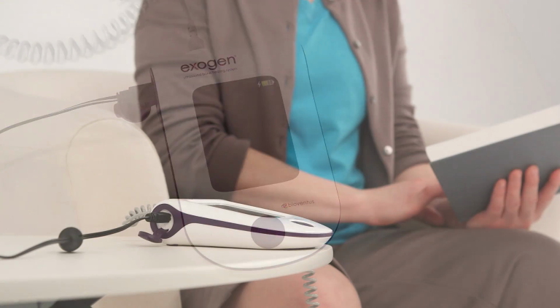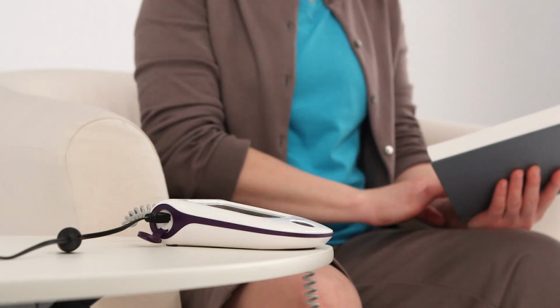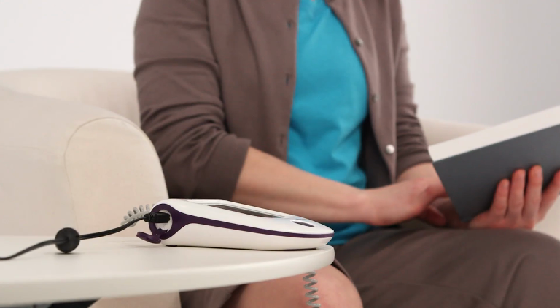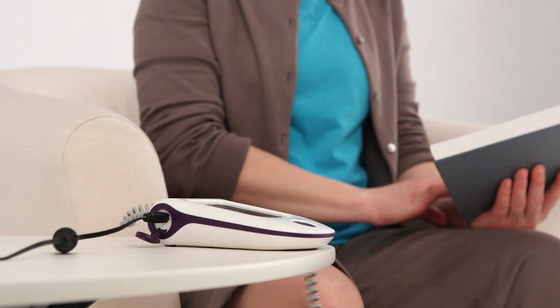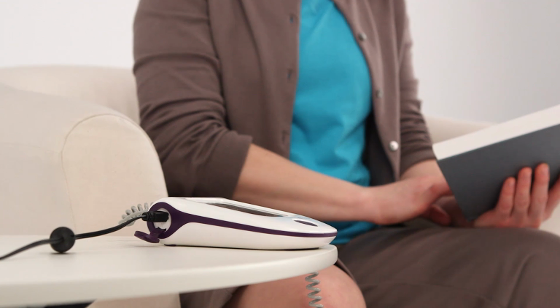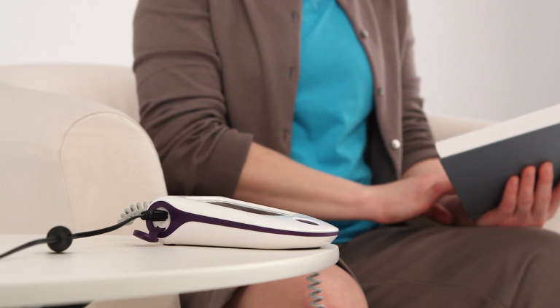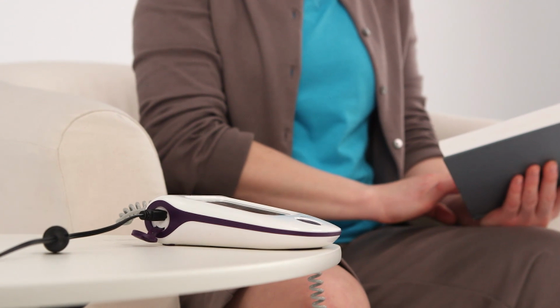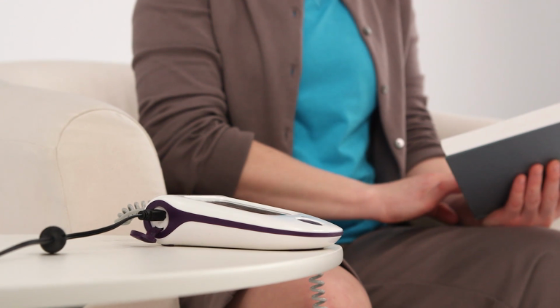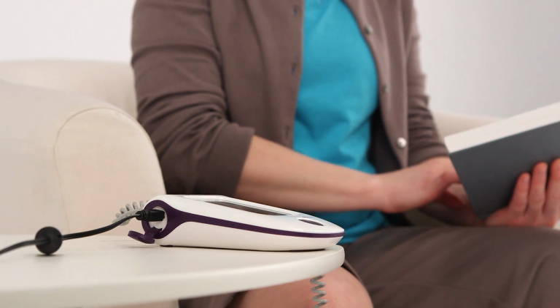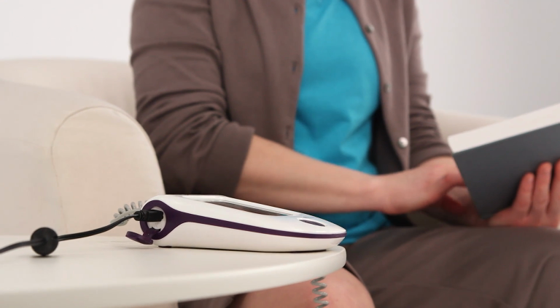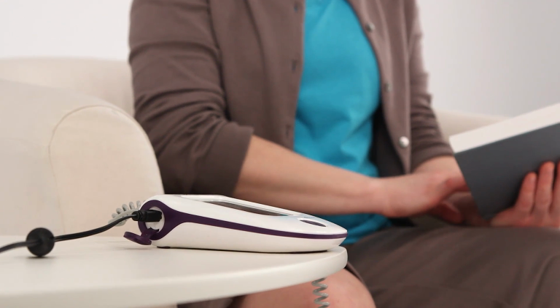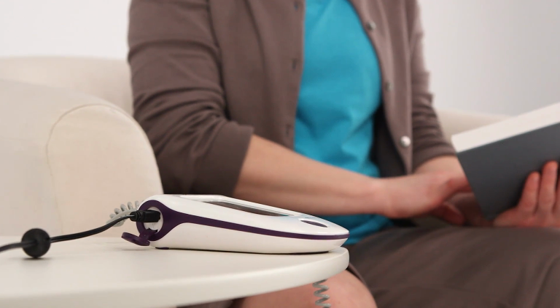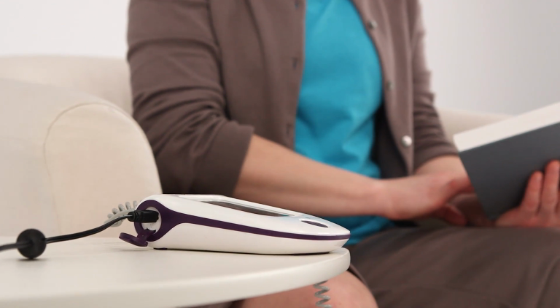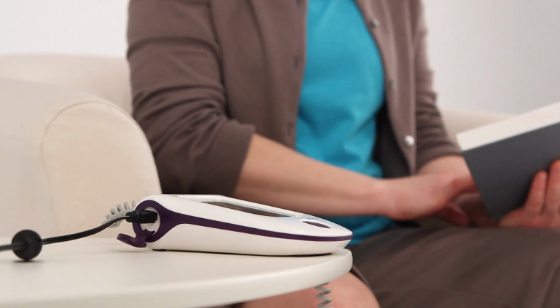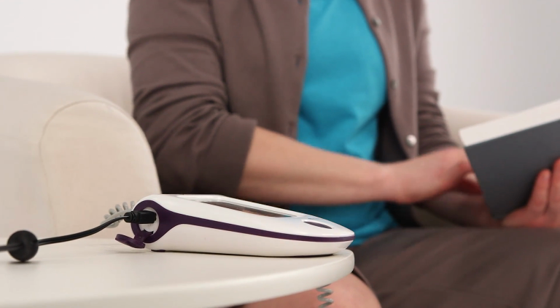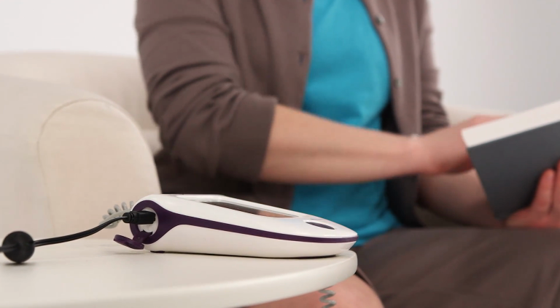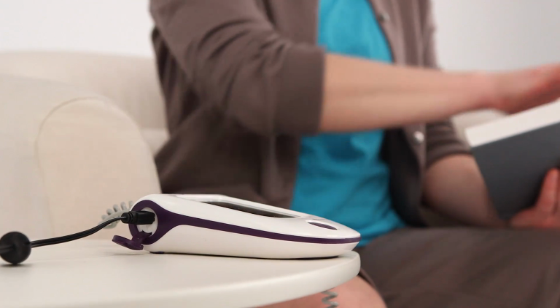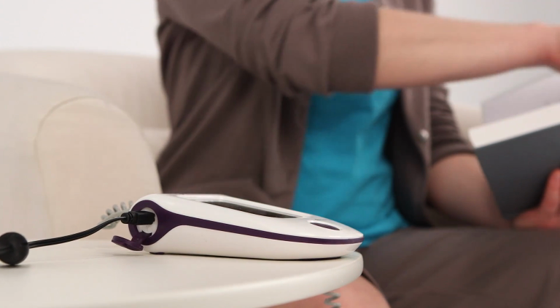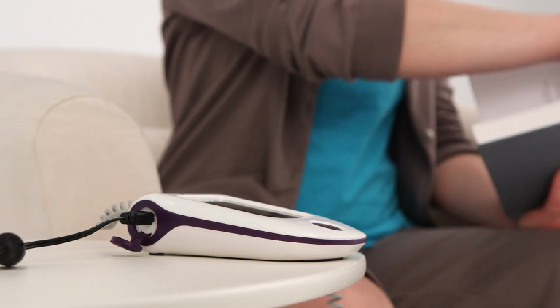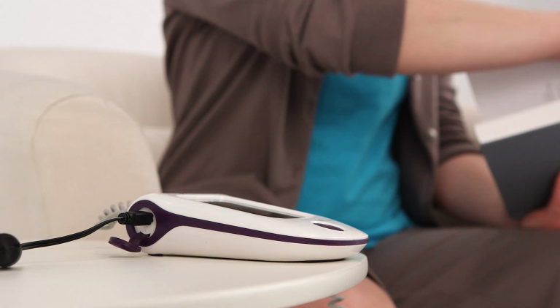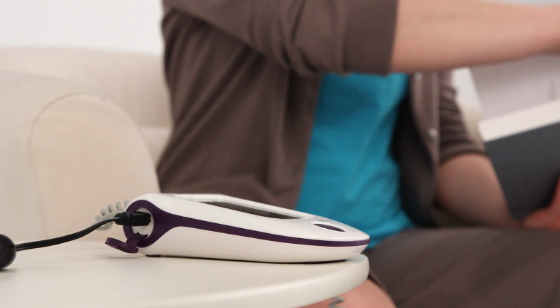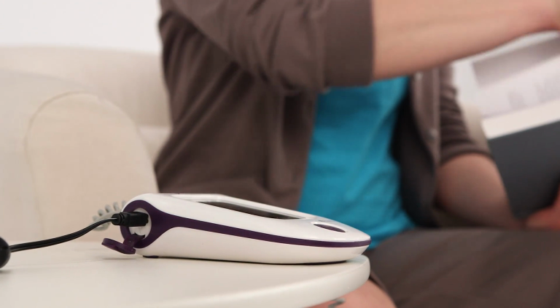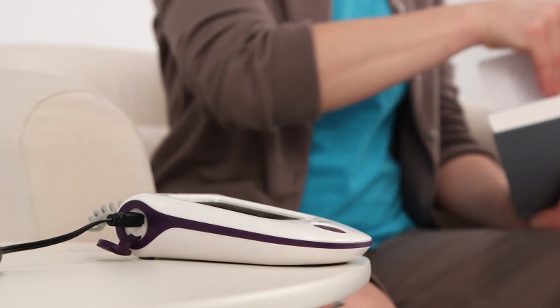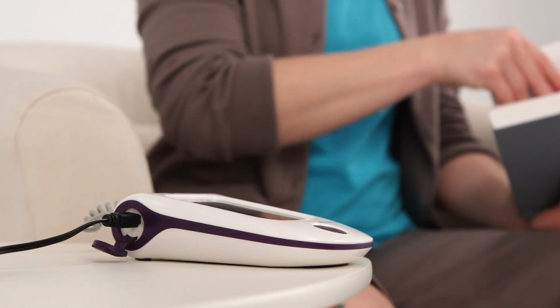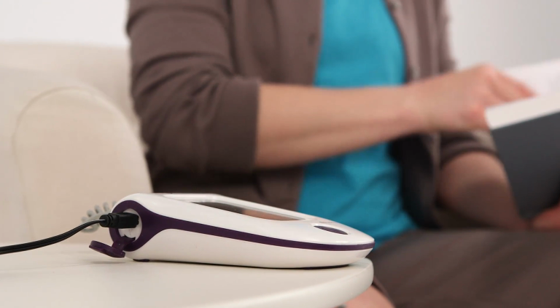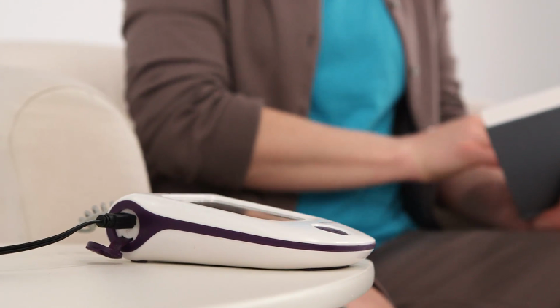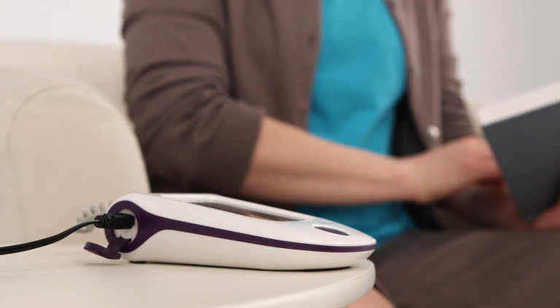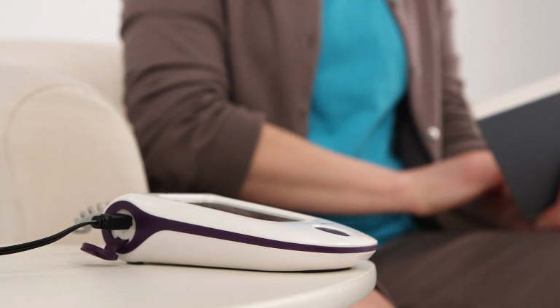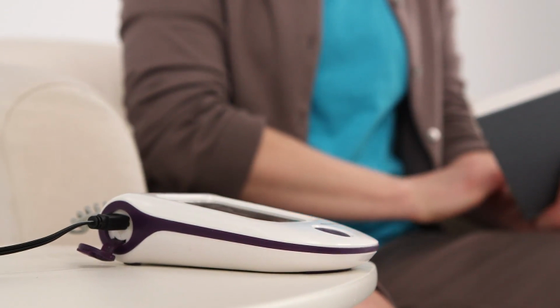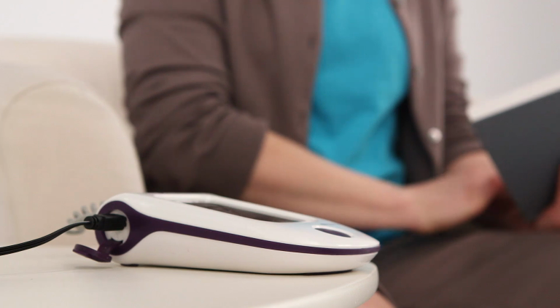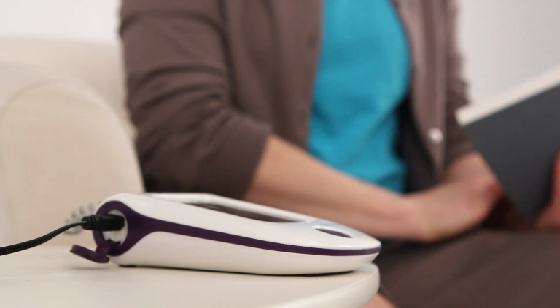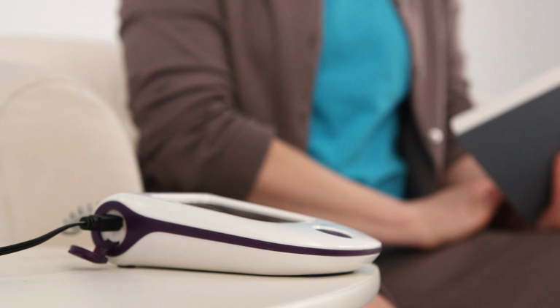After the initial charge, you can recharge your device whenever it is convenient for you, even during Exogen treatment.